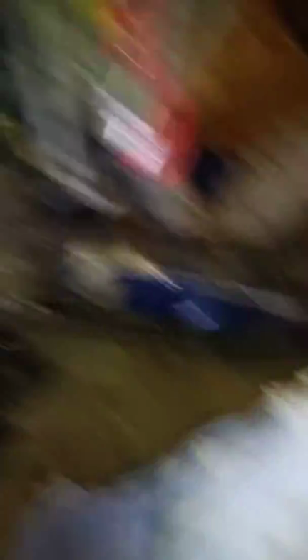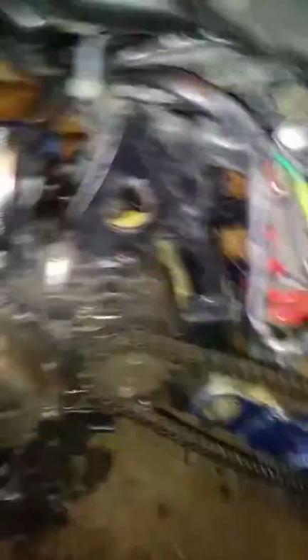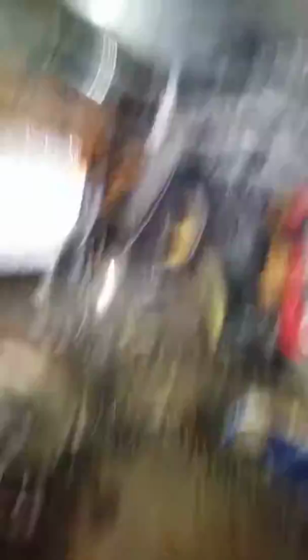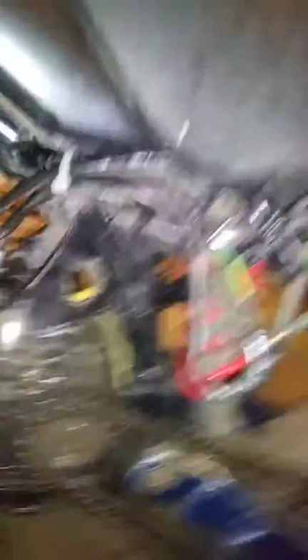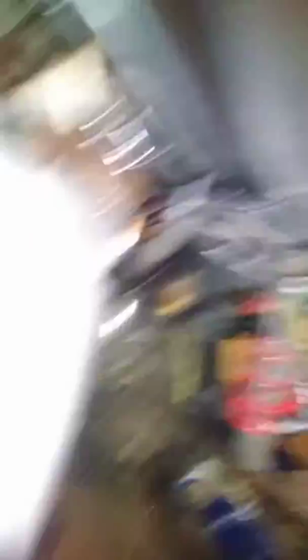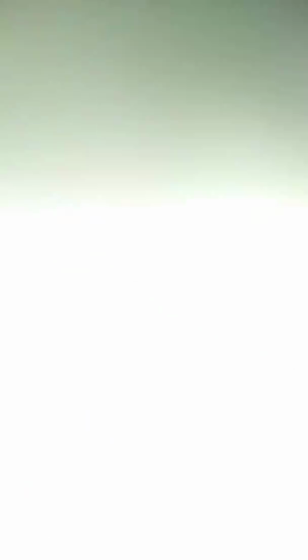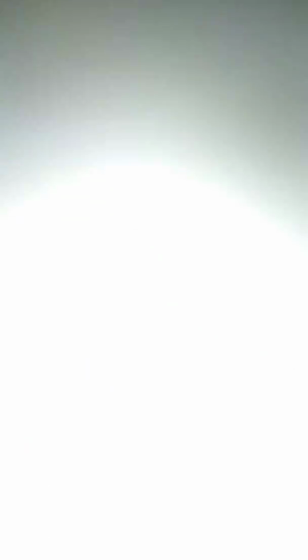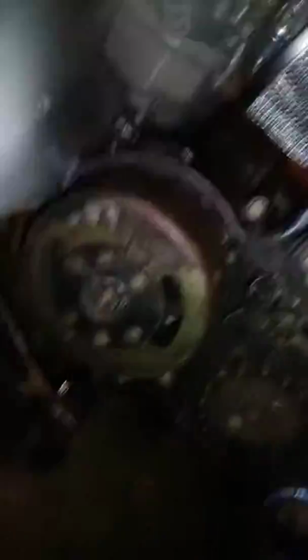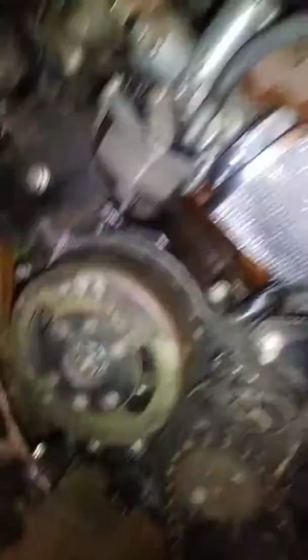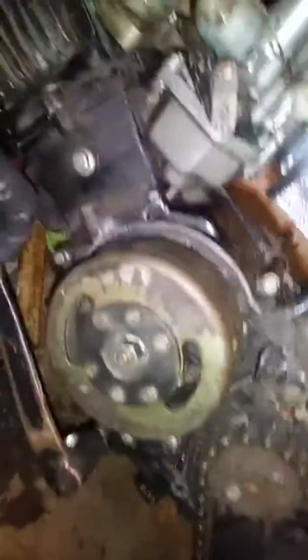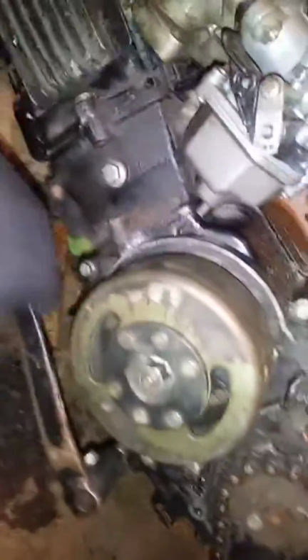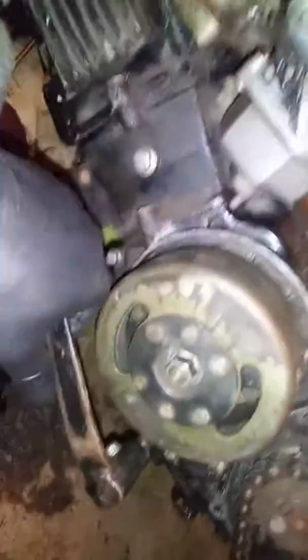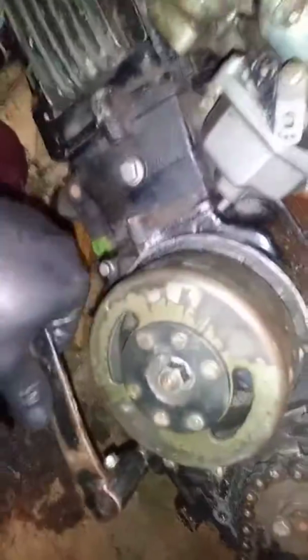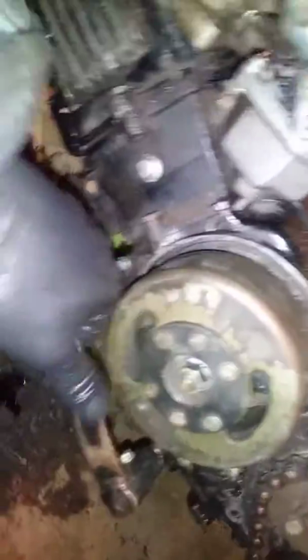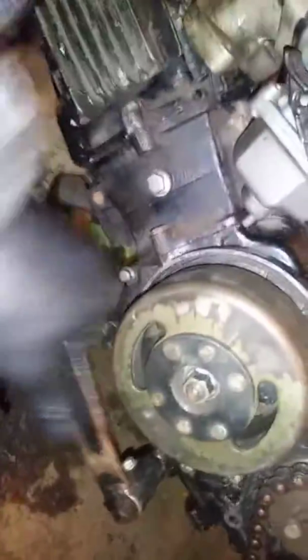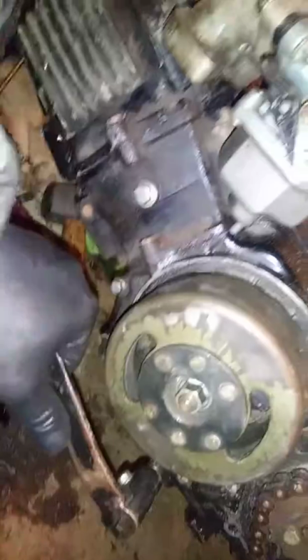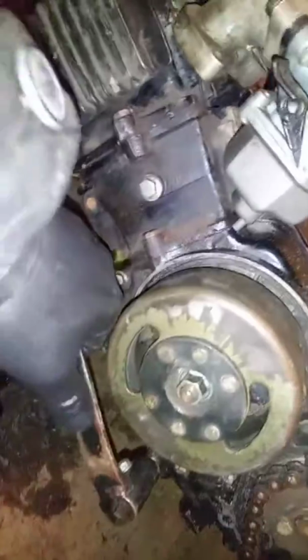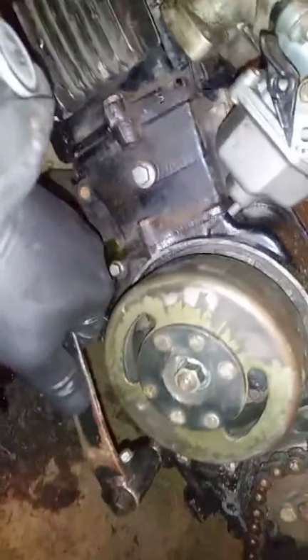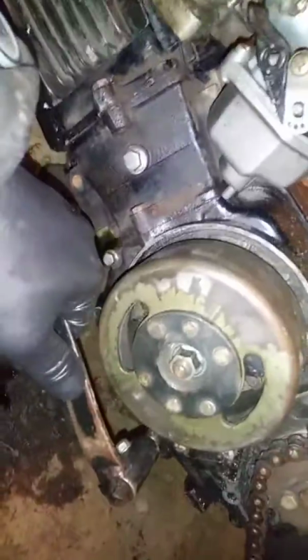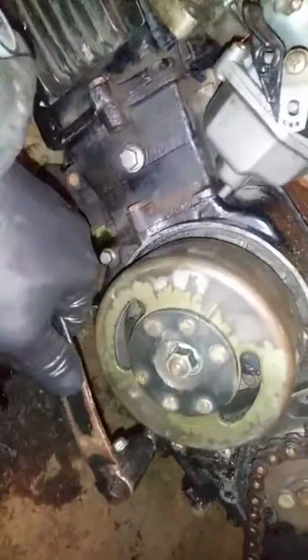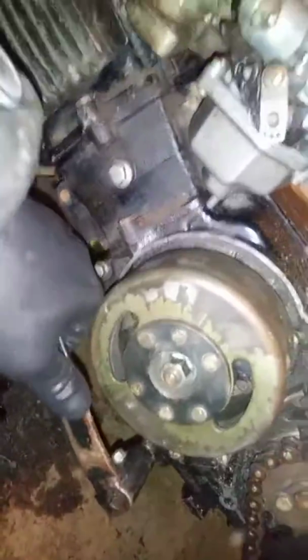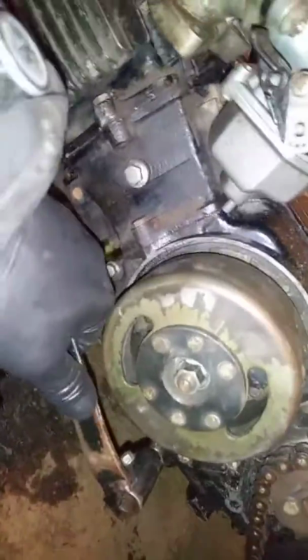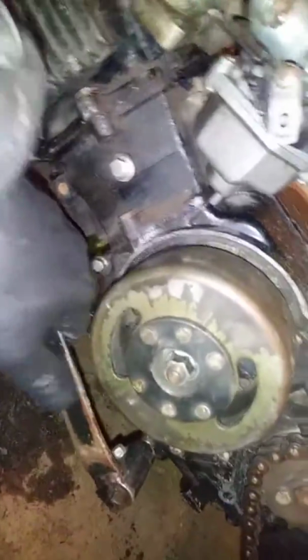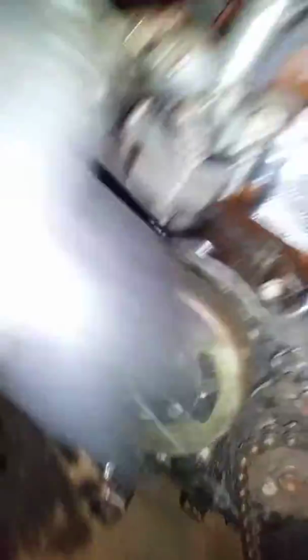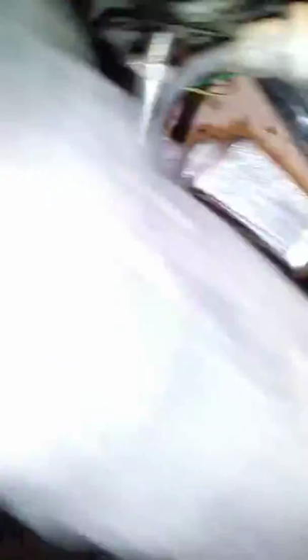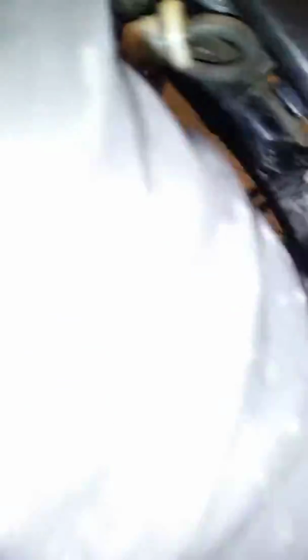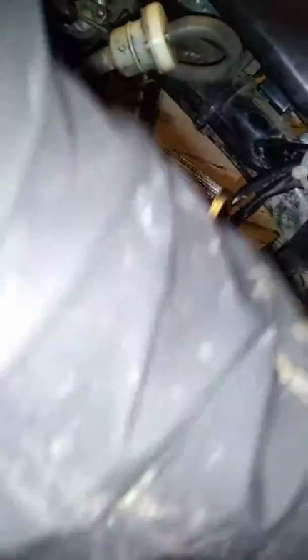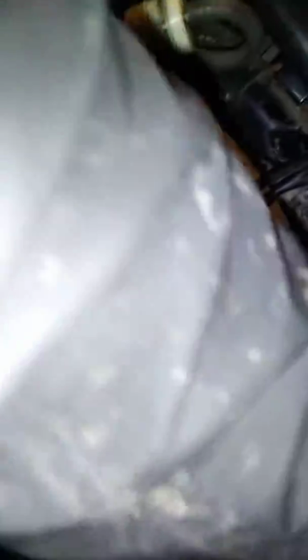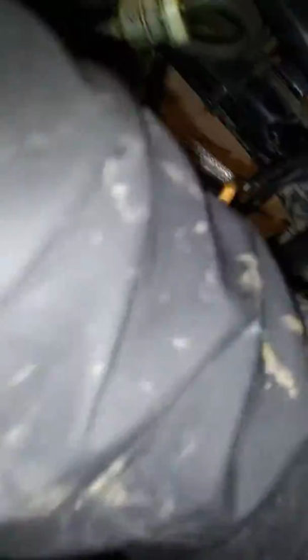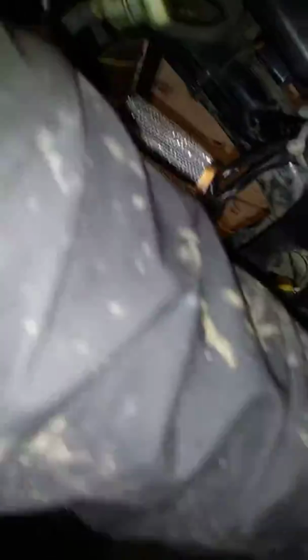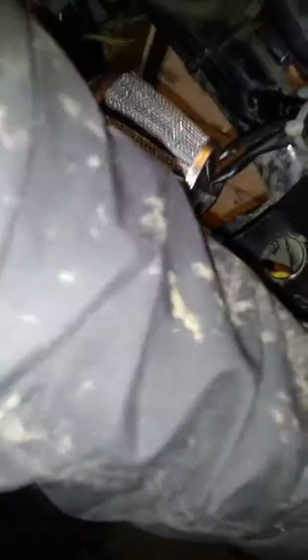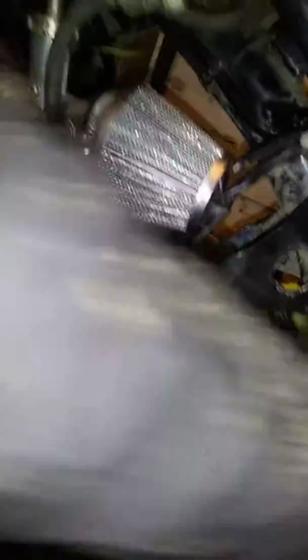Okay, so I'm about to drop out the engine — oh, that was in gear. I thought that was in neutral.